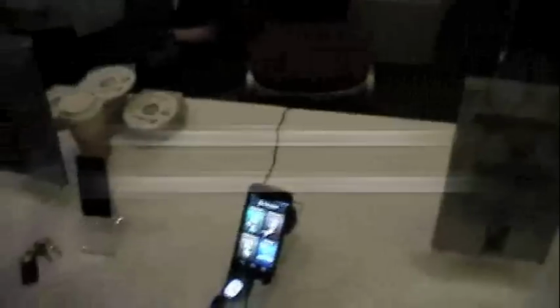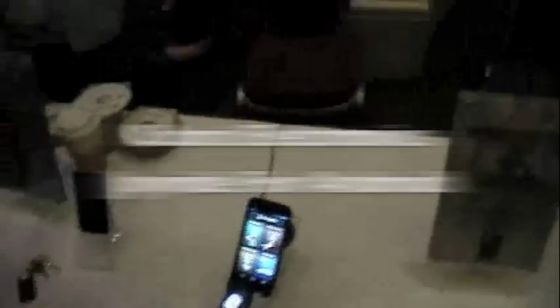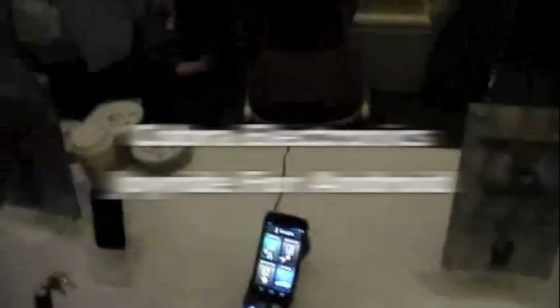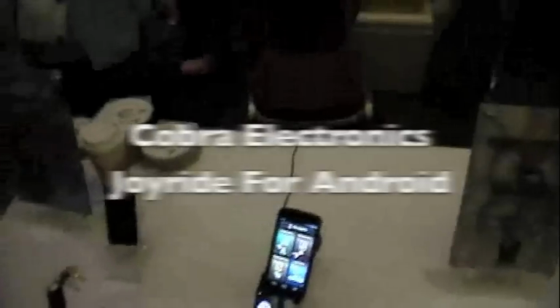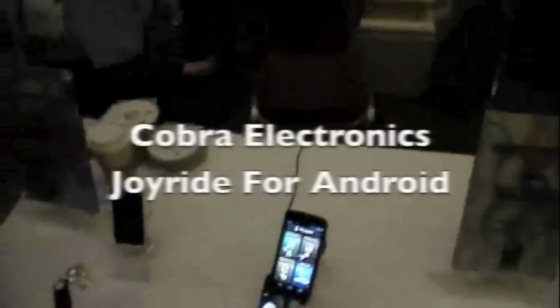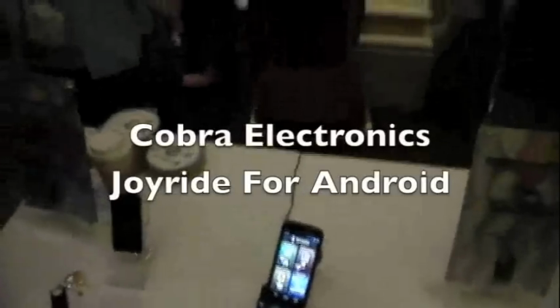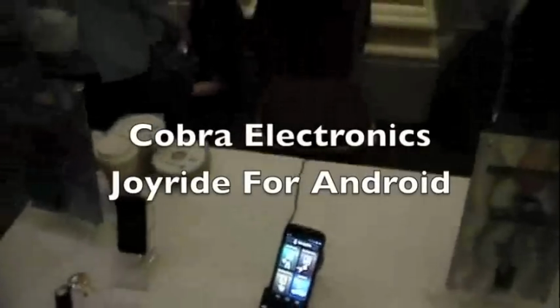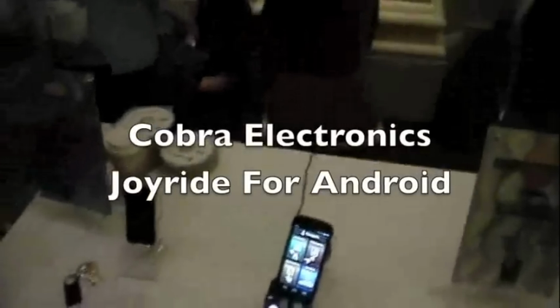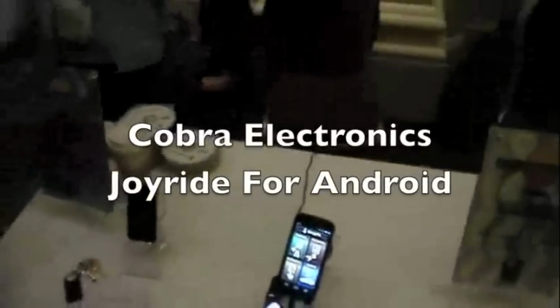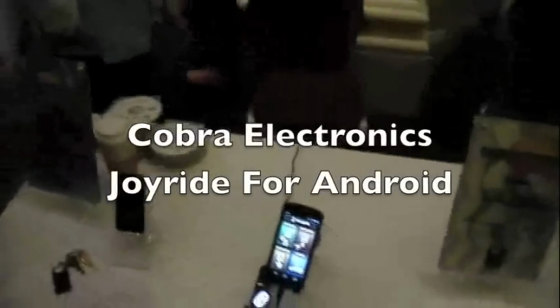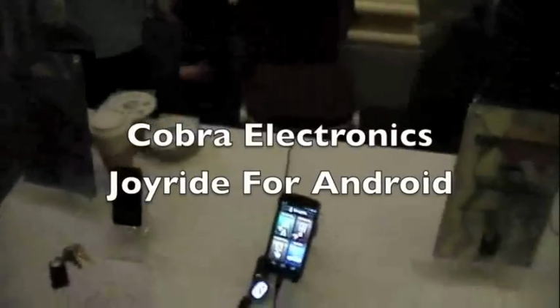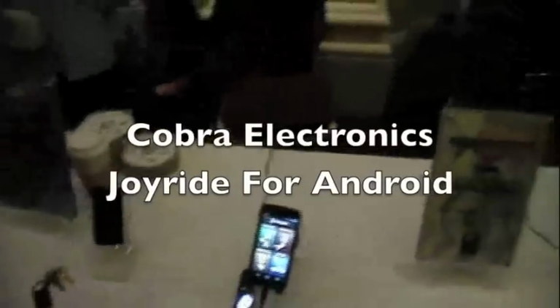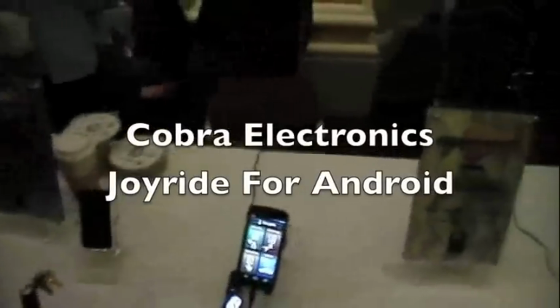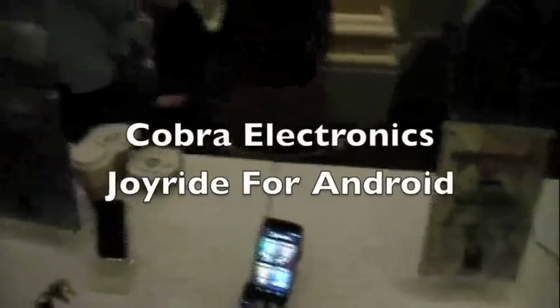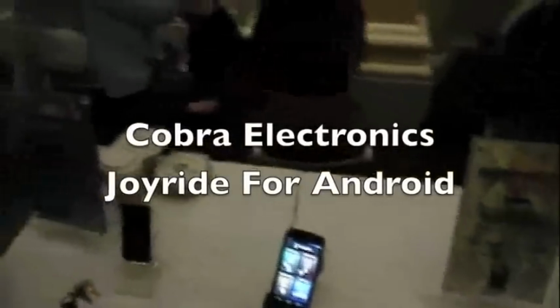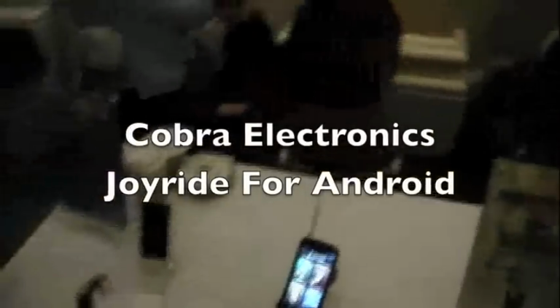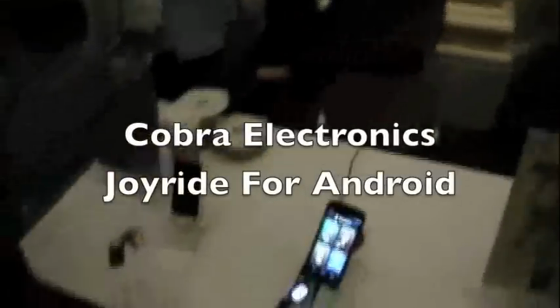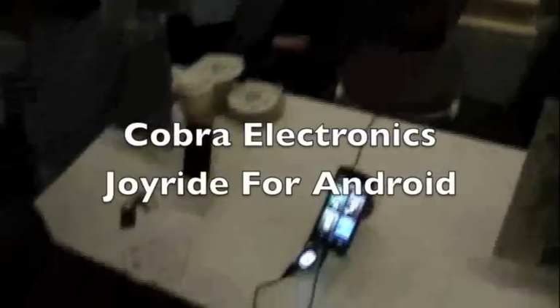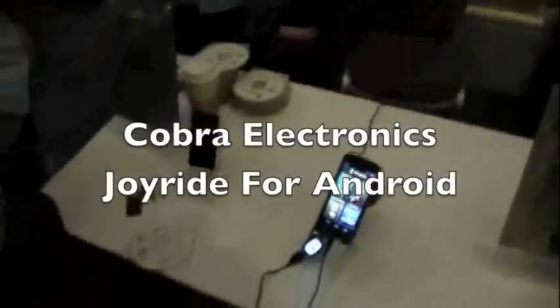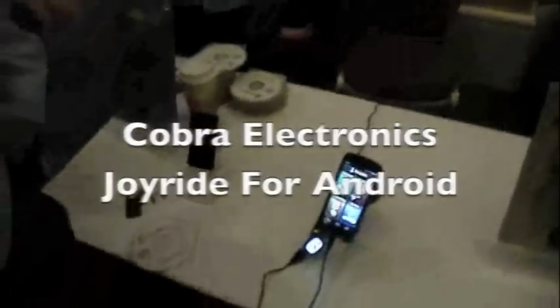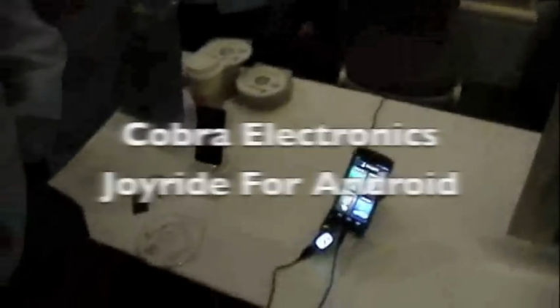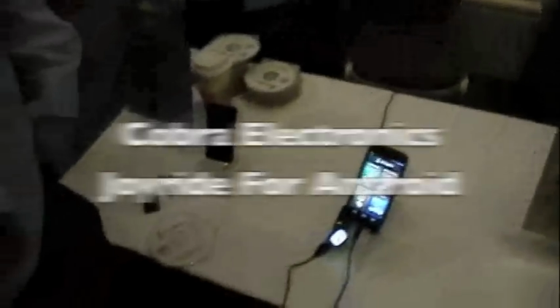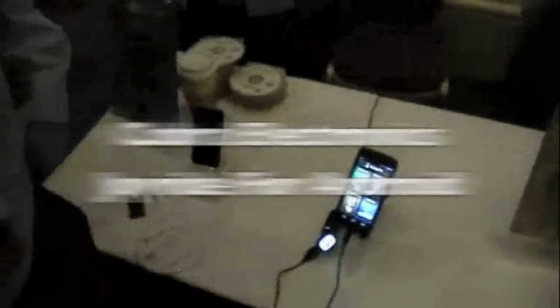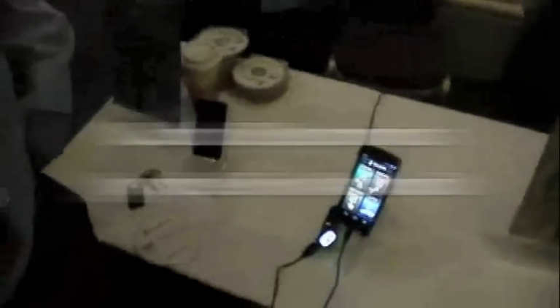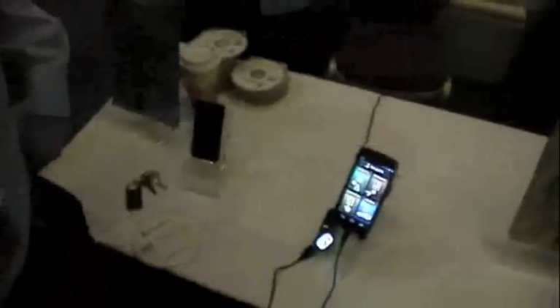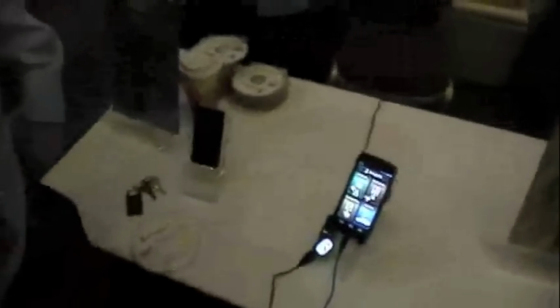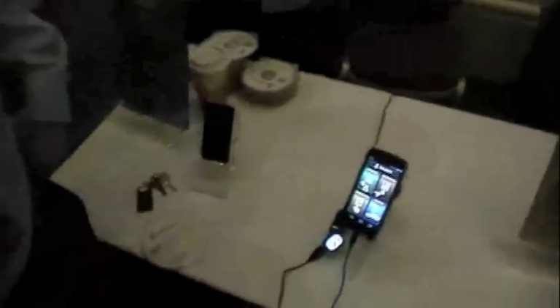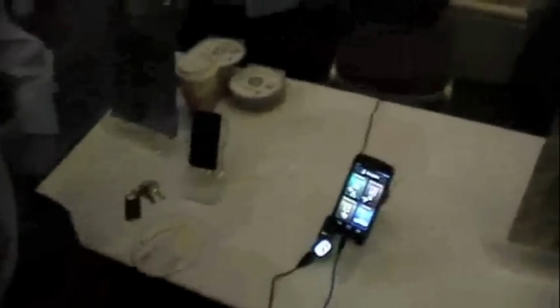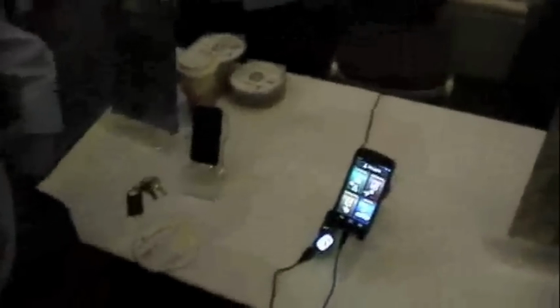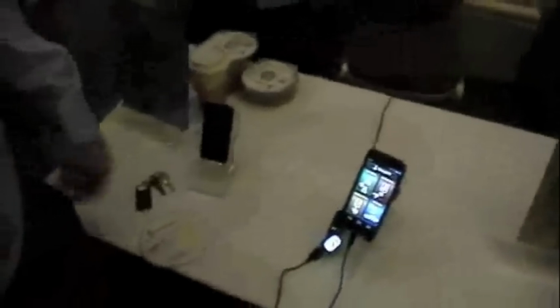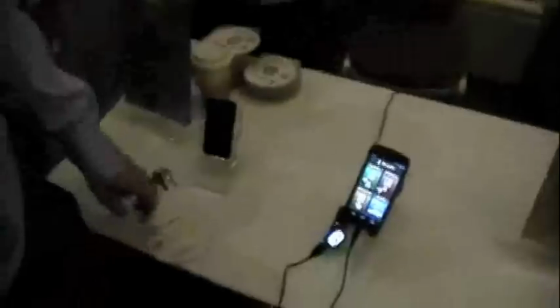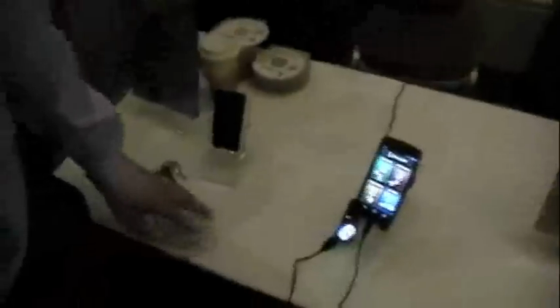Hey, Elijah Cash, I'm here with the Droid Guy, and I'm here with Cobra Electronics, and they're going to show us their new product, Joyride.